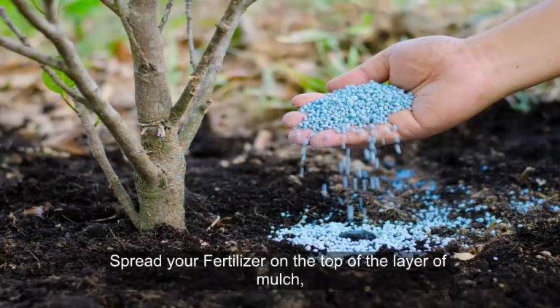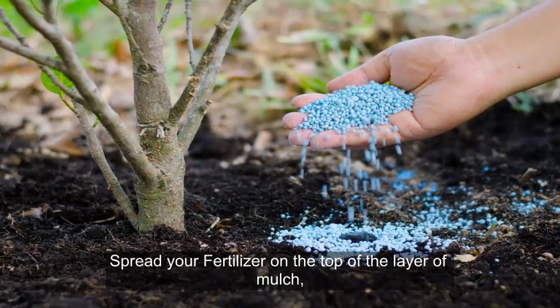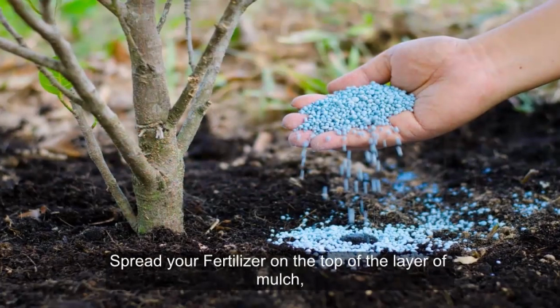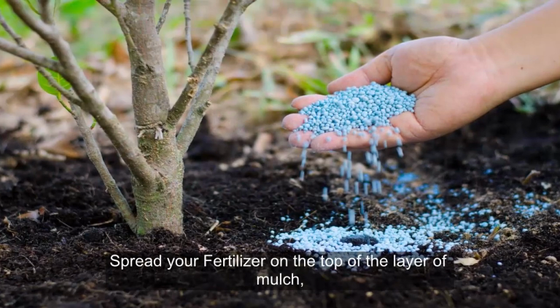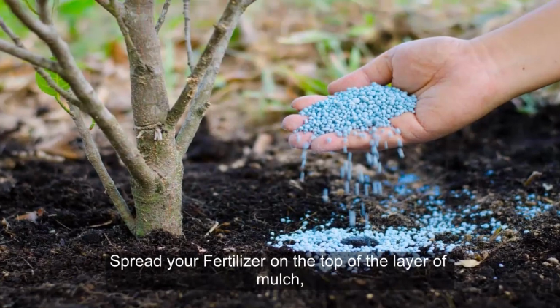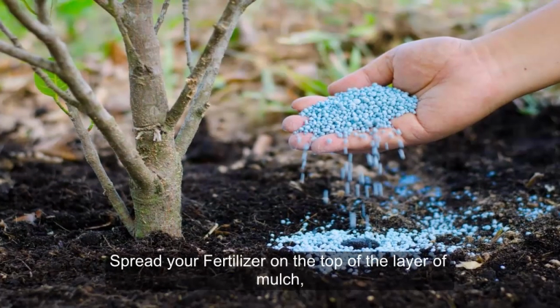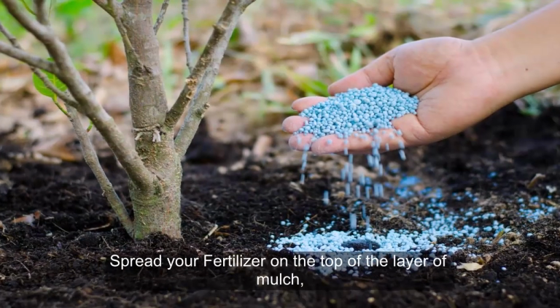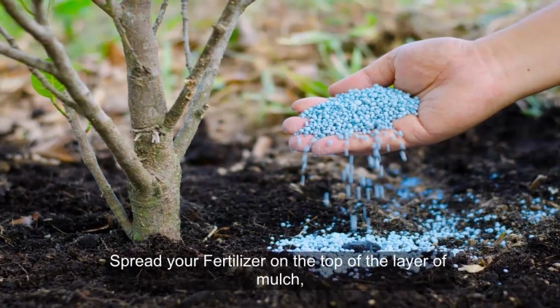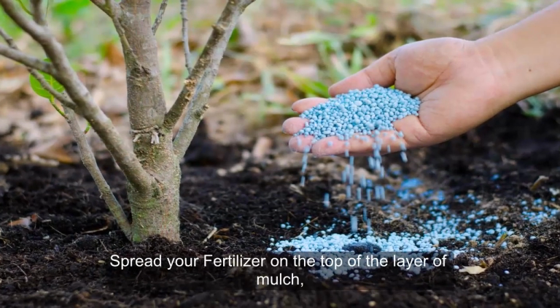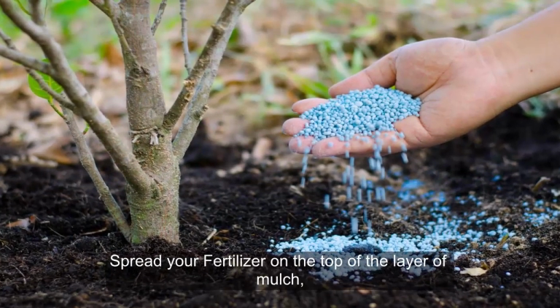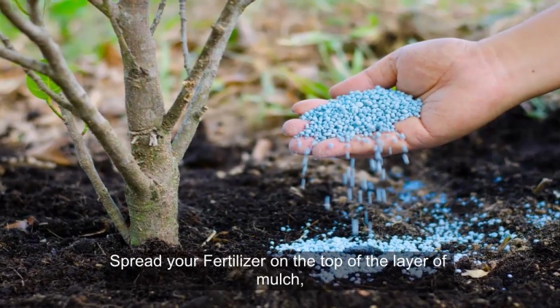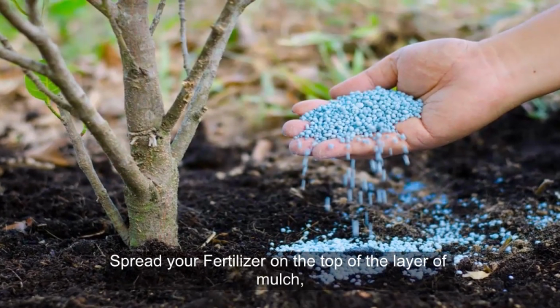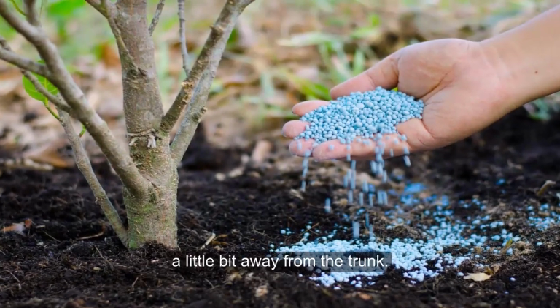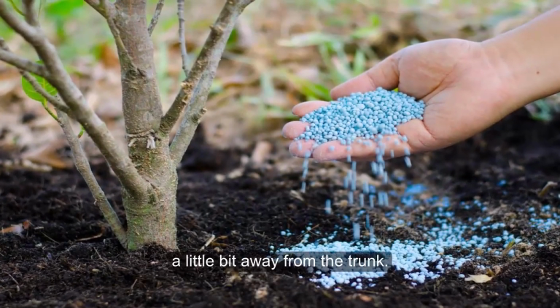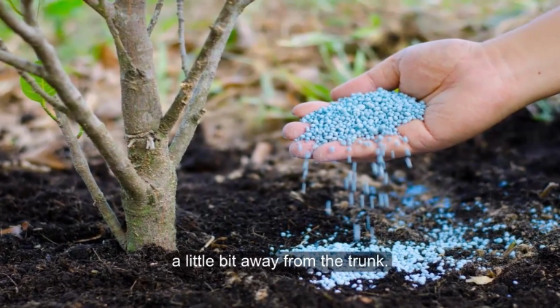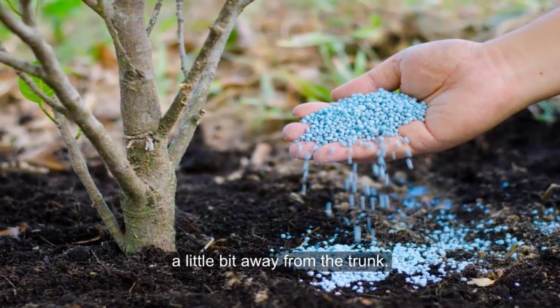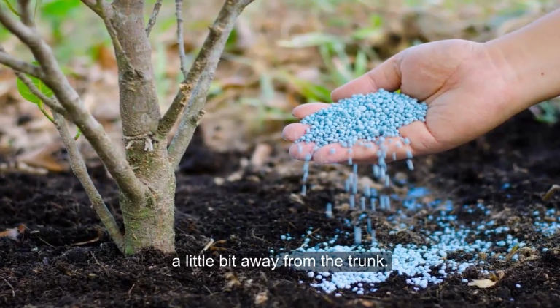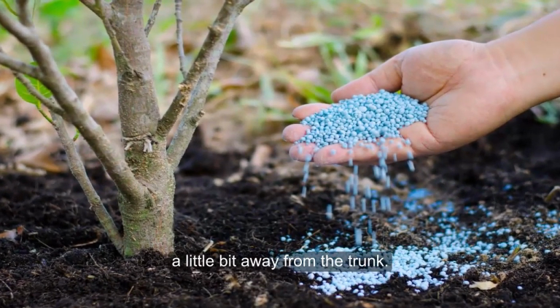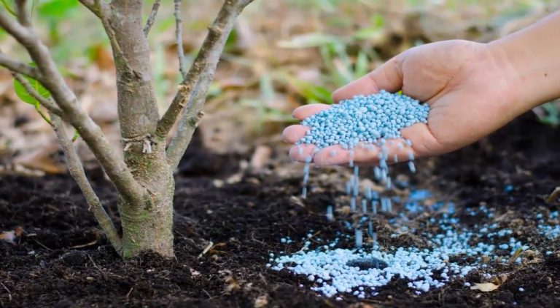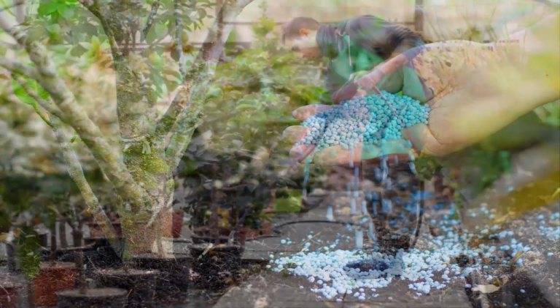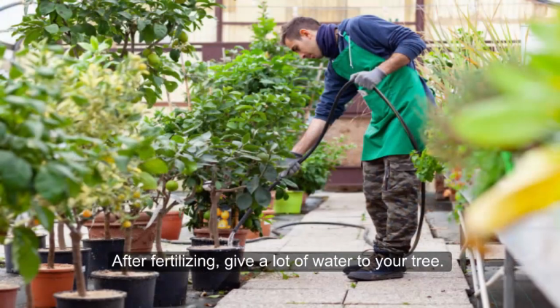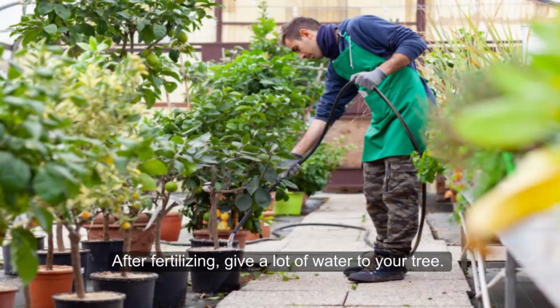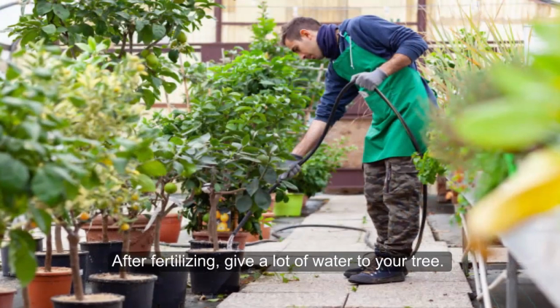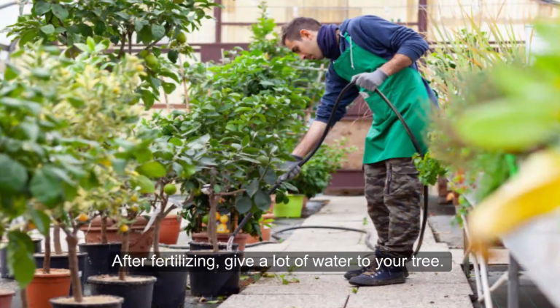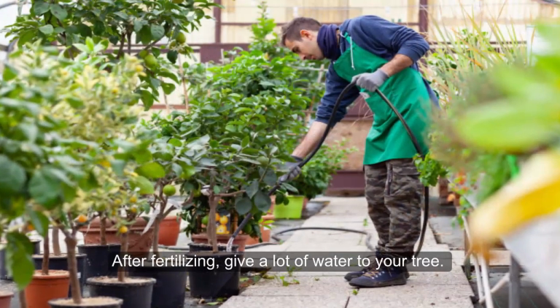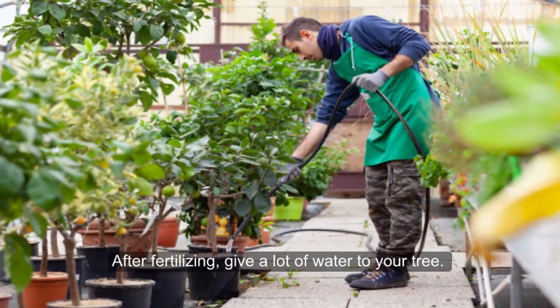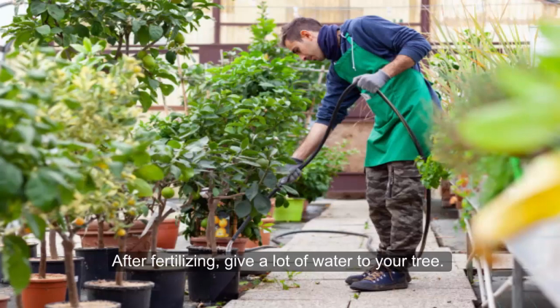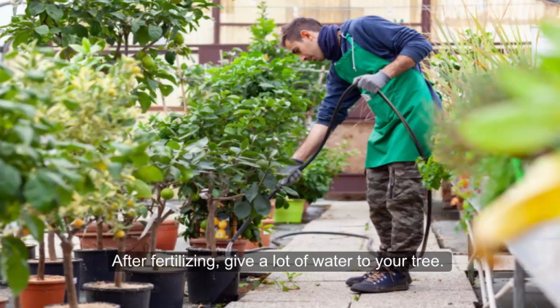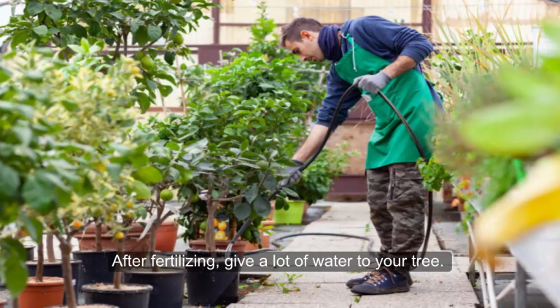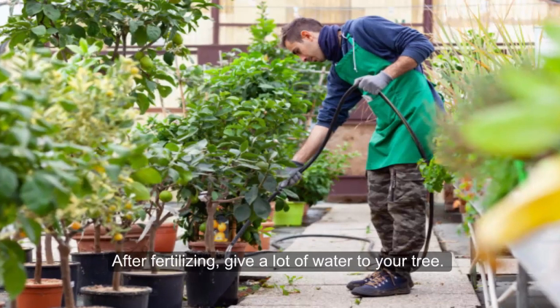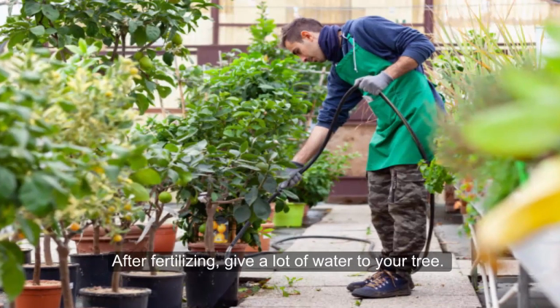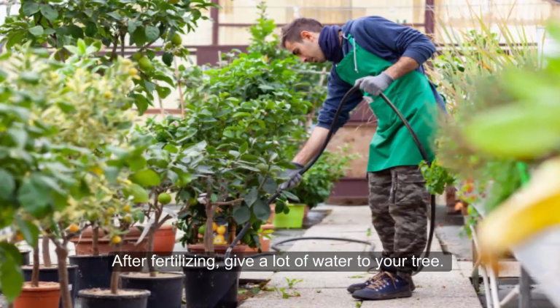Spread your fertilizer on top of the layer of mulch, a little bit away from the trunk. After fertilizing, give a lot of water to your tree.